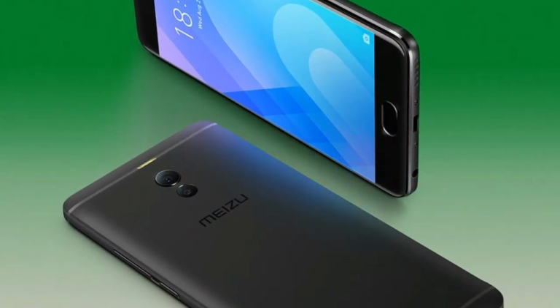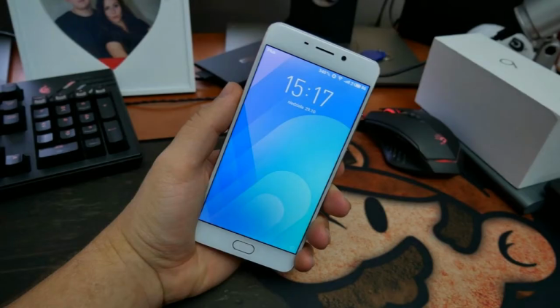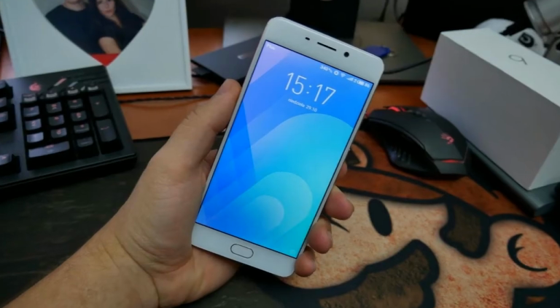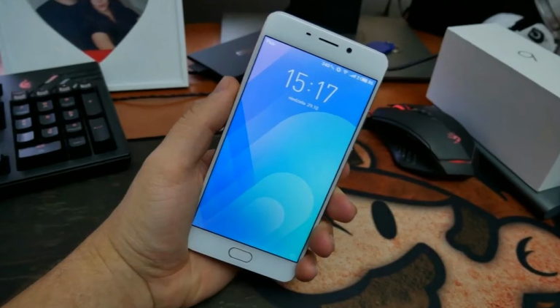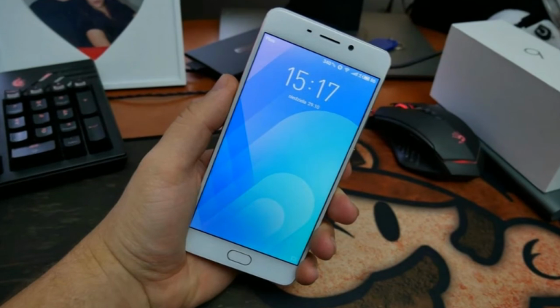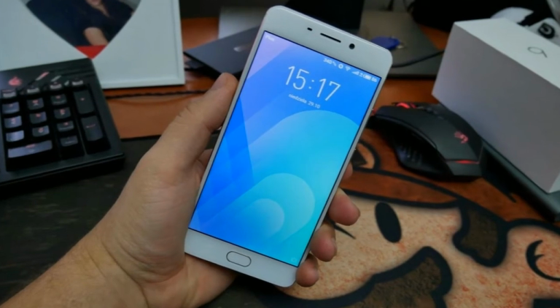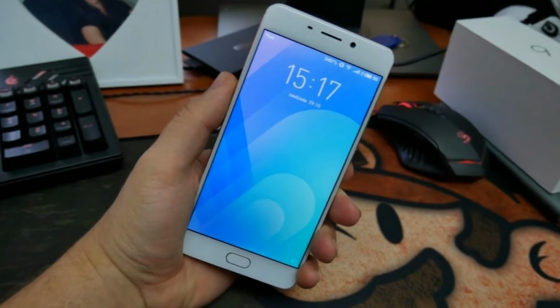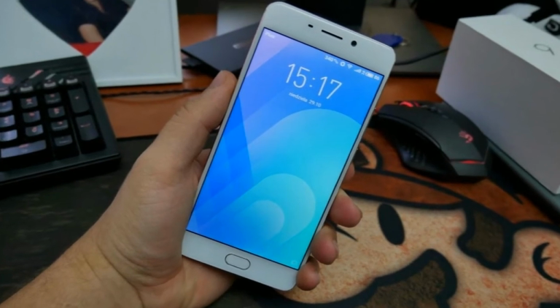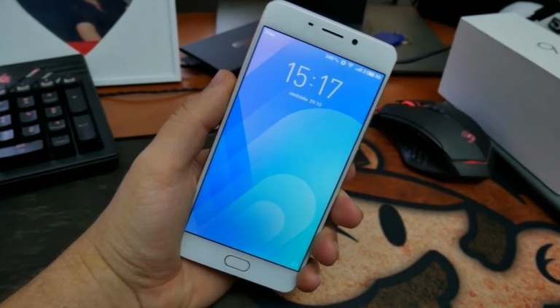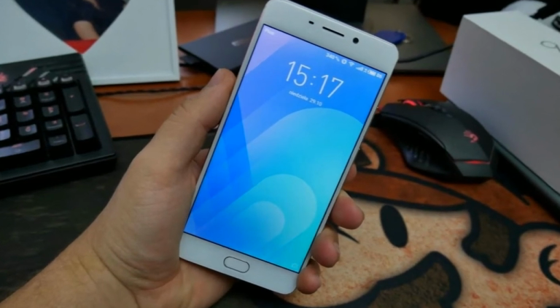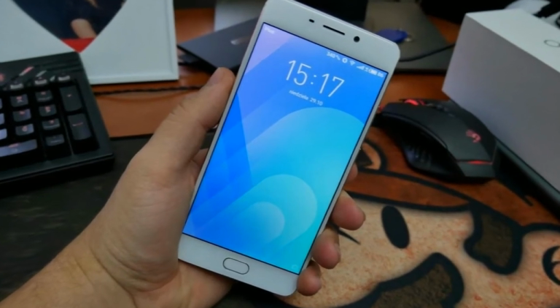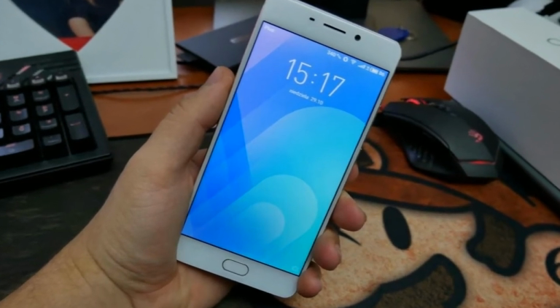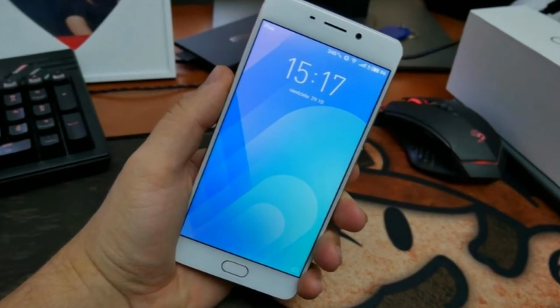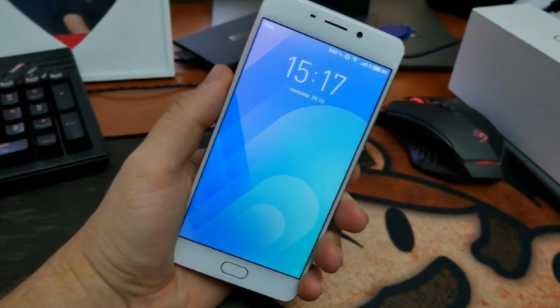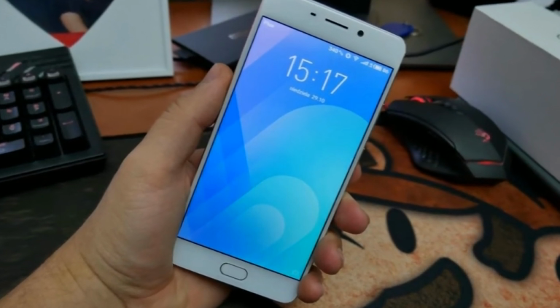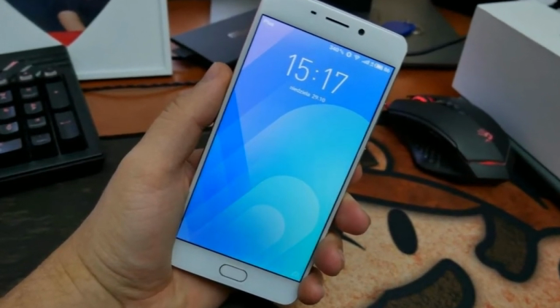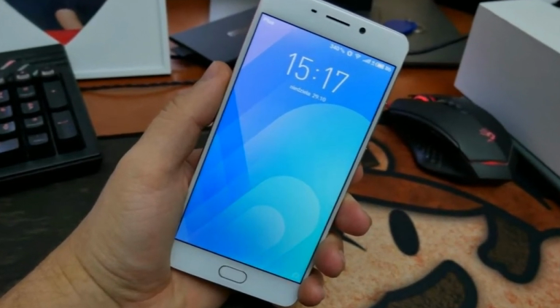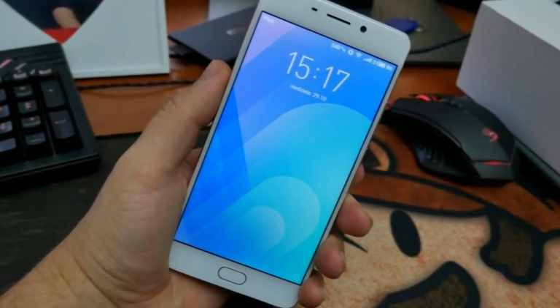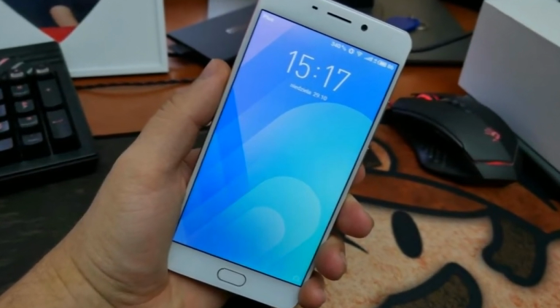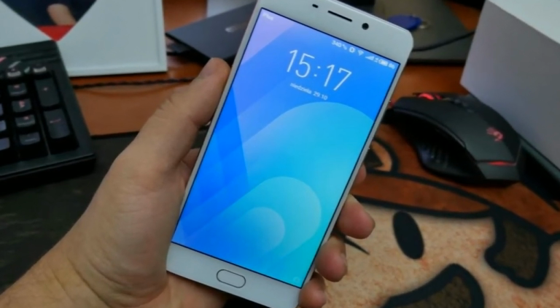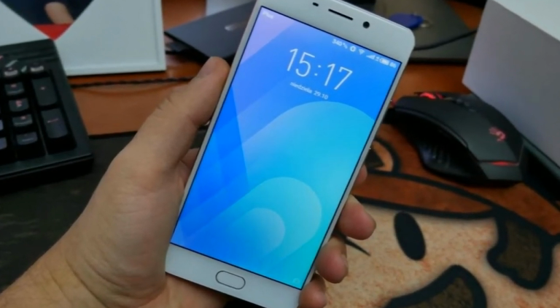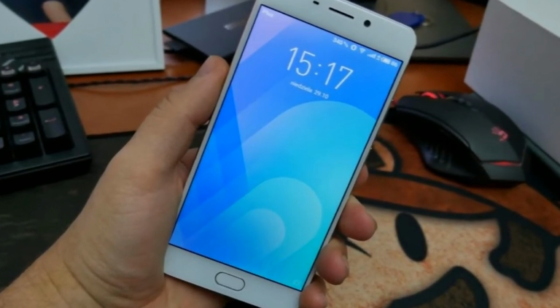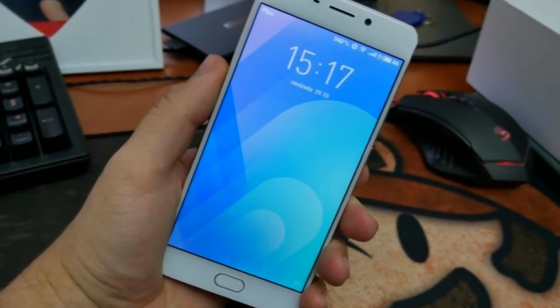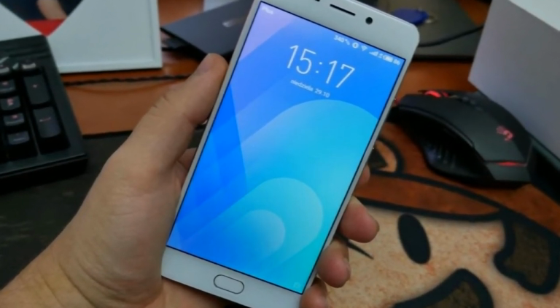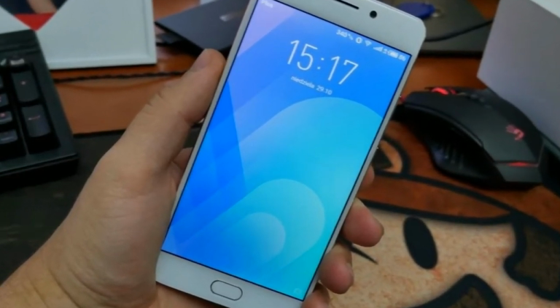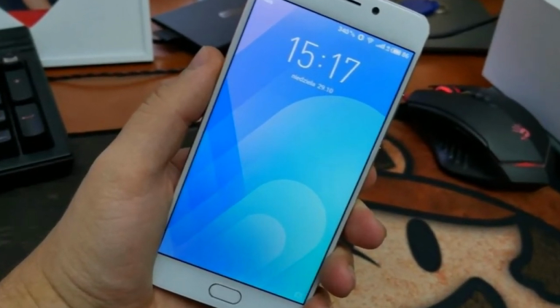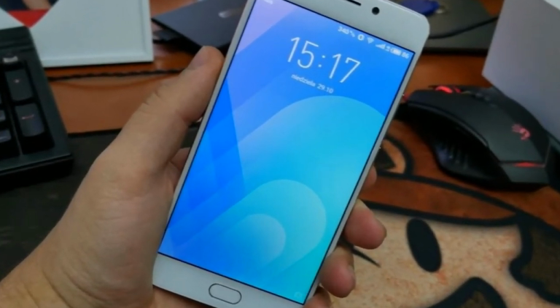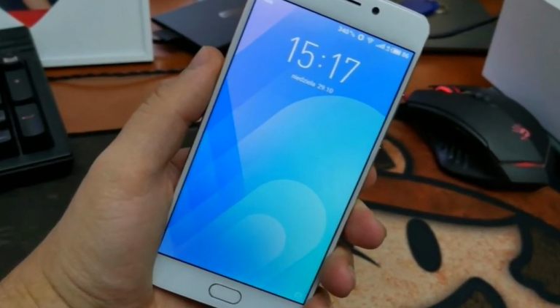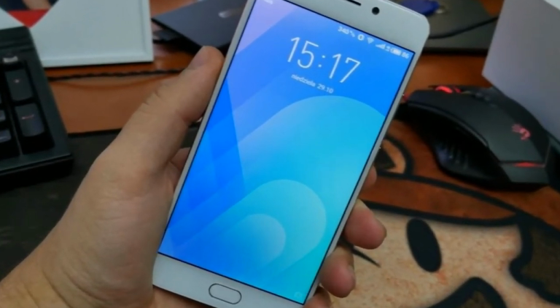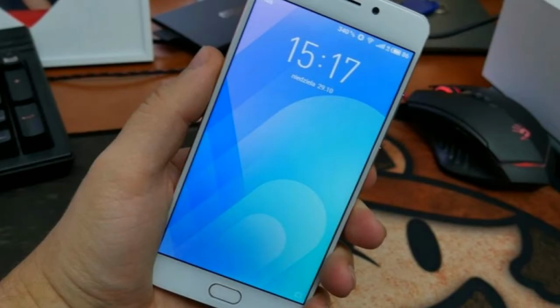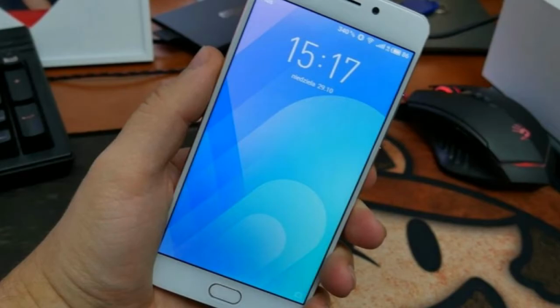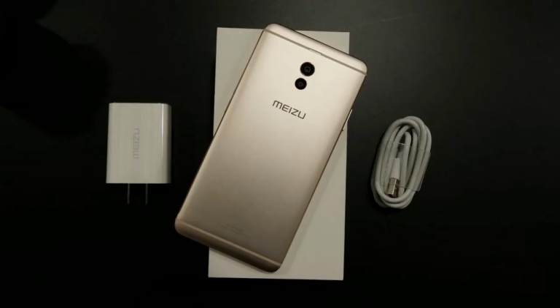The phone ships in a classic Meizu style box. Inside you can find all the usual stuff, which includes a fast charger.